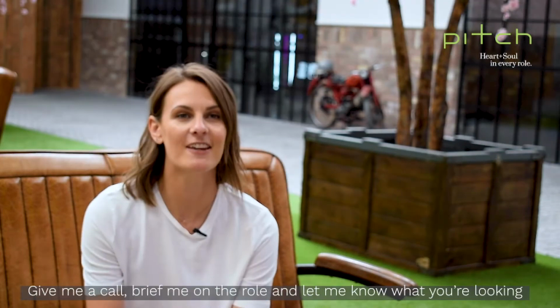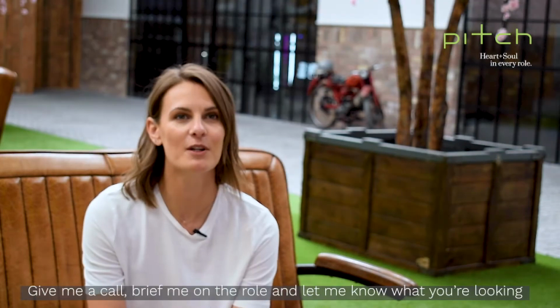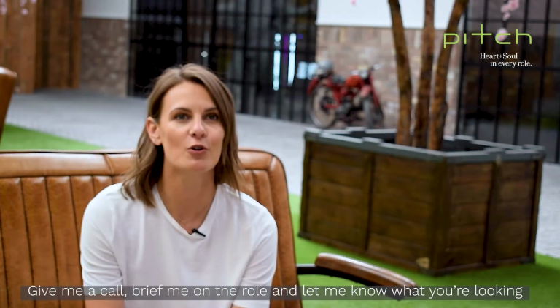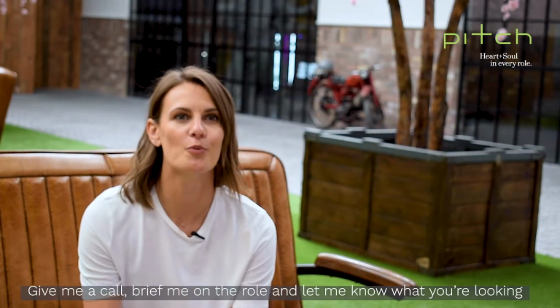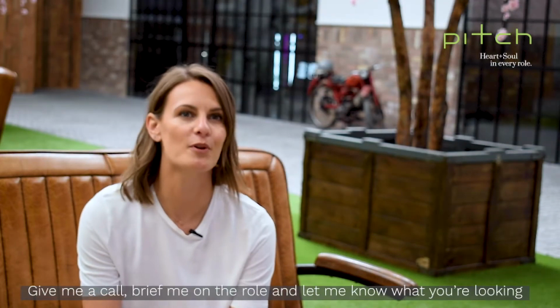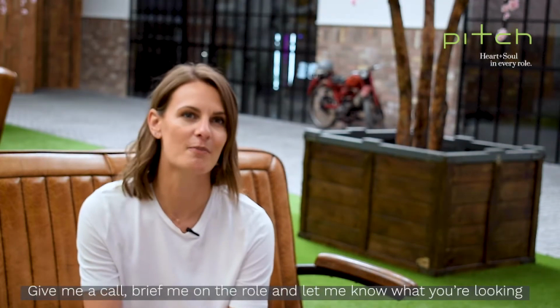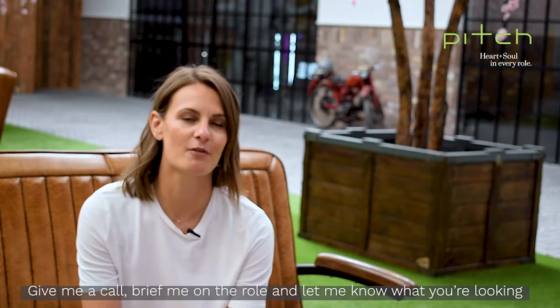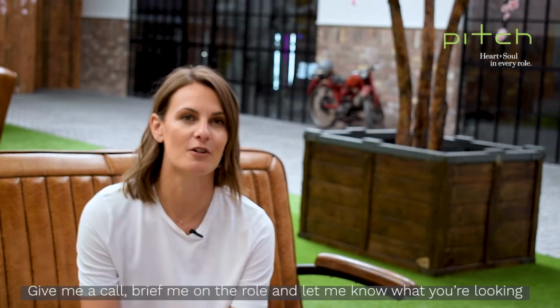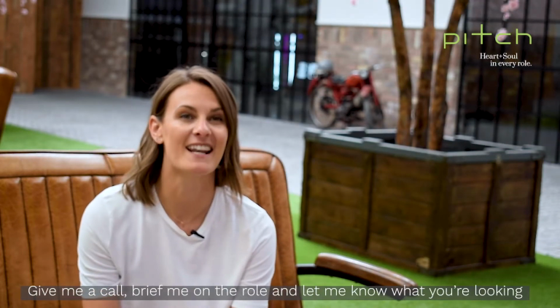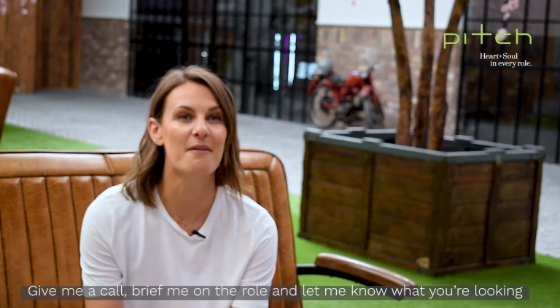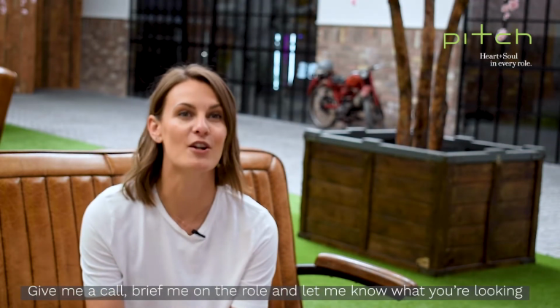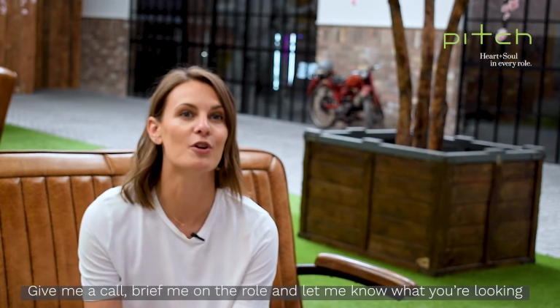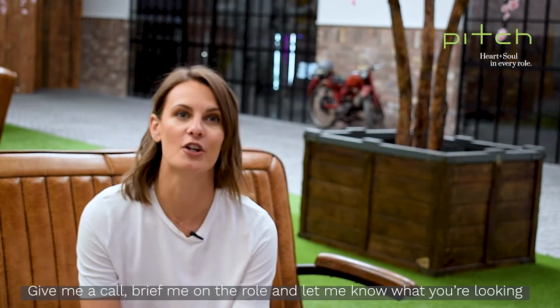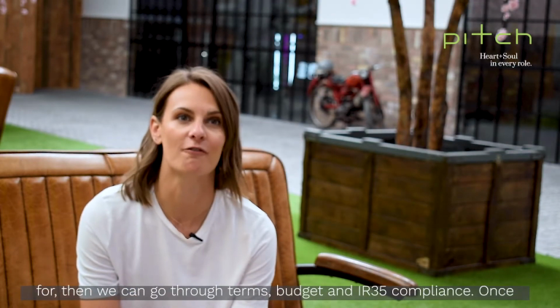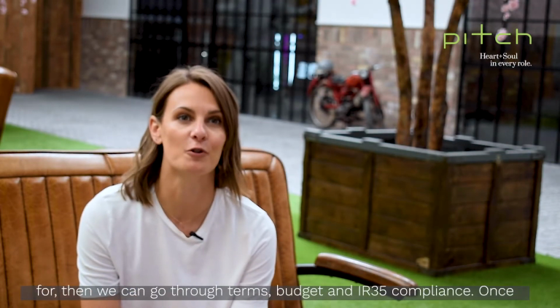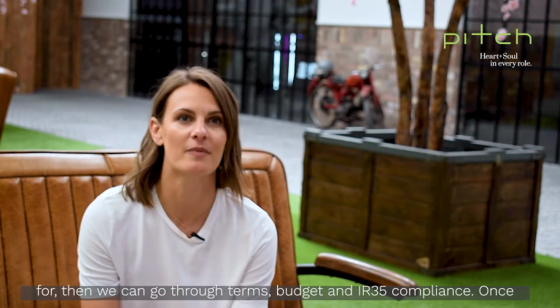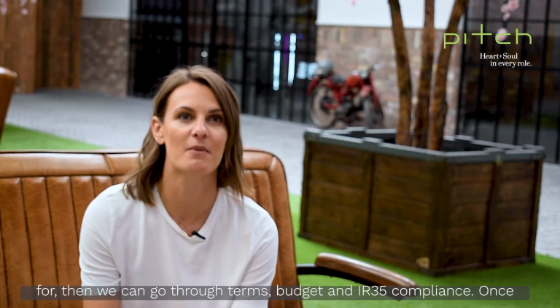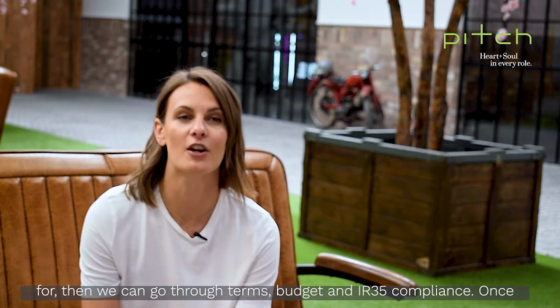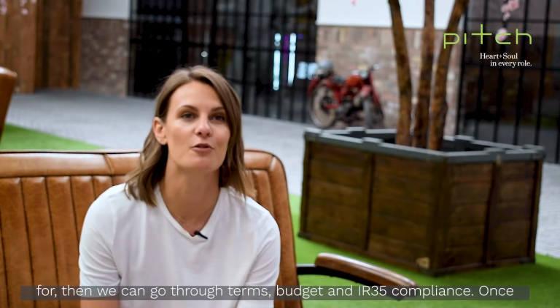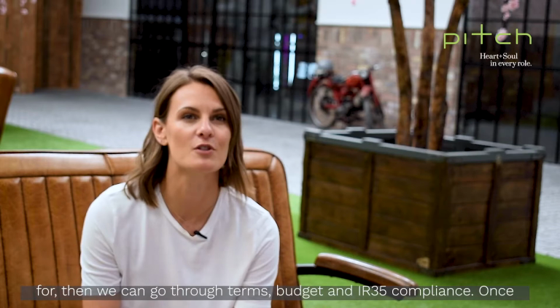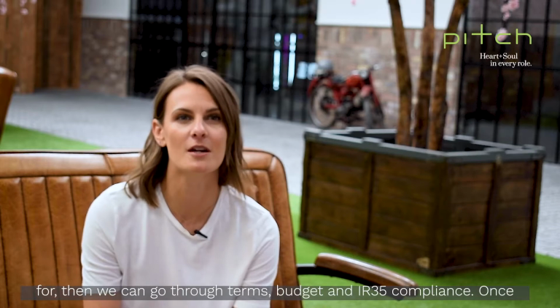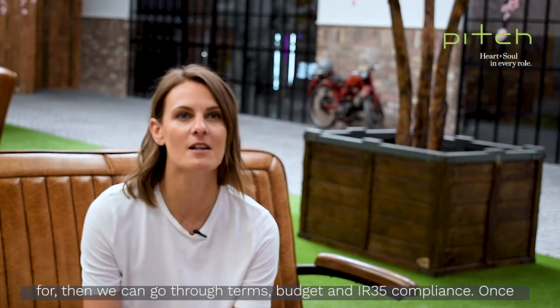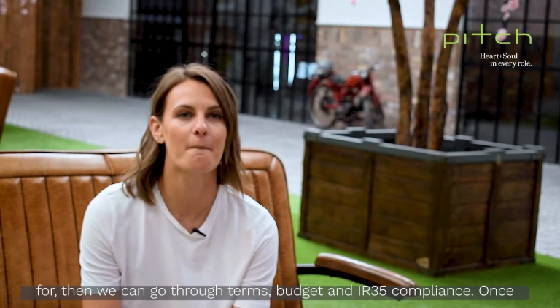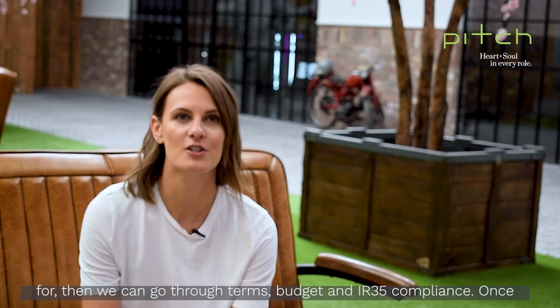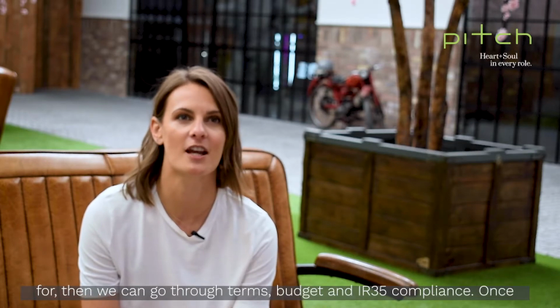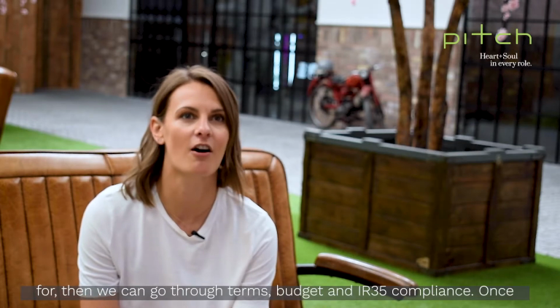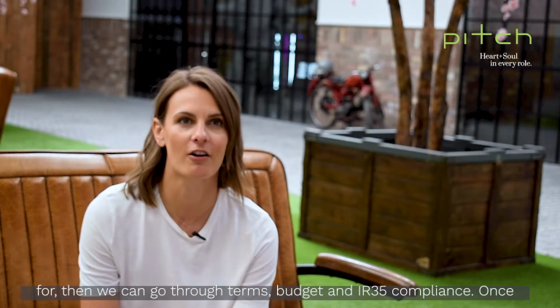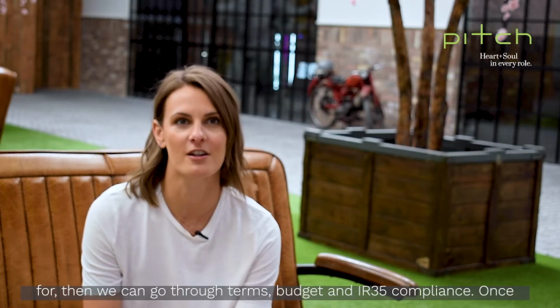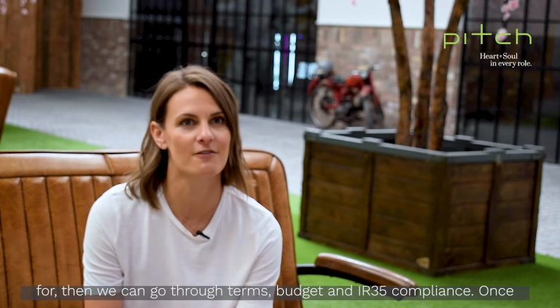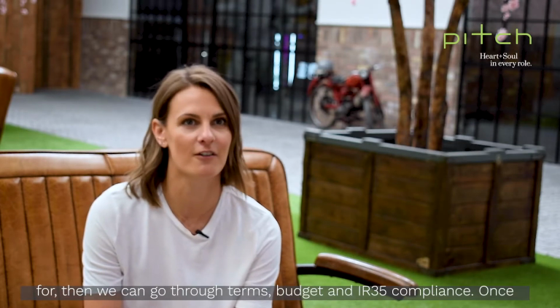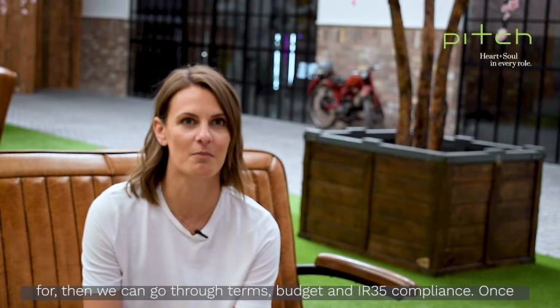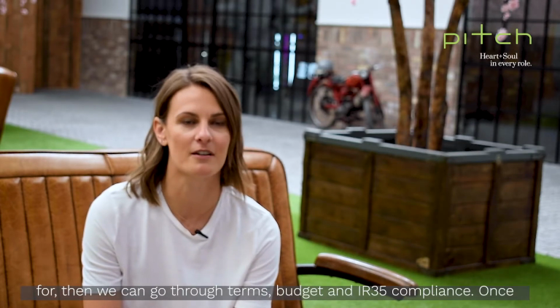Give me a call, brief me on the role, and let me know what you're looking for. Then we can go through terms, budget, and IR35 compliance.